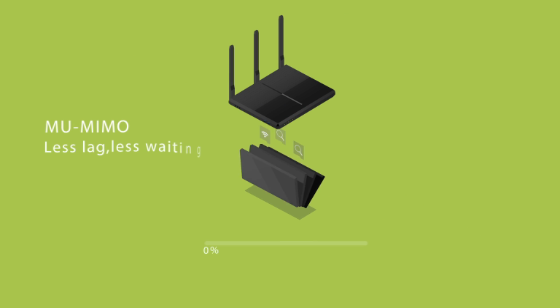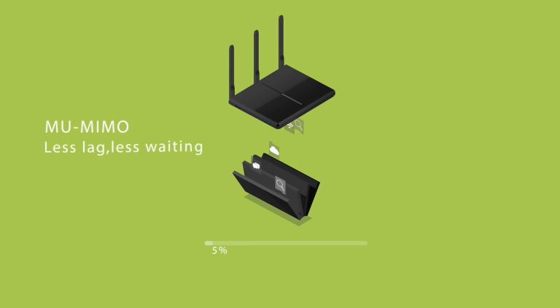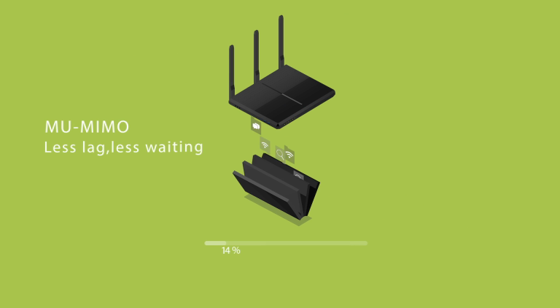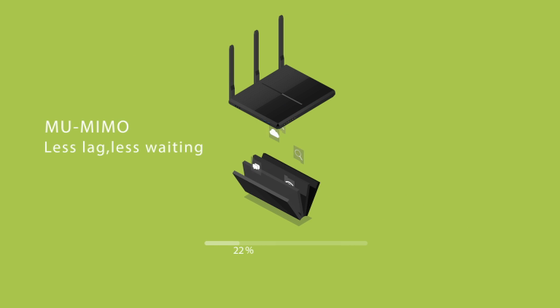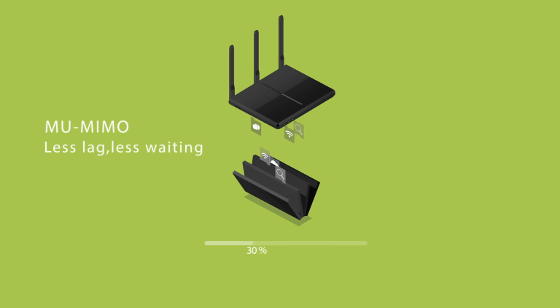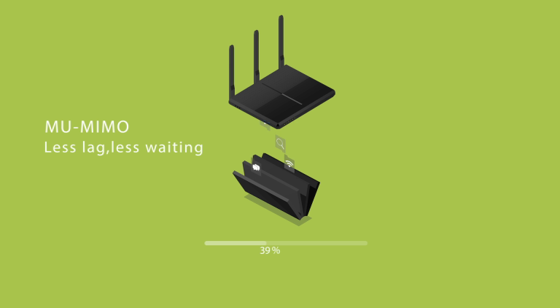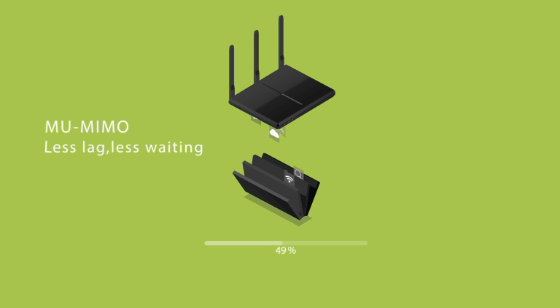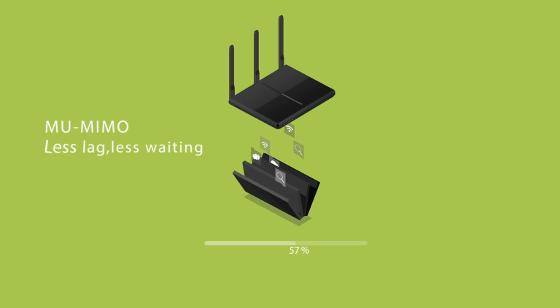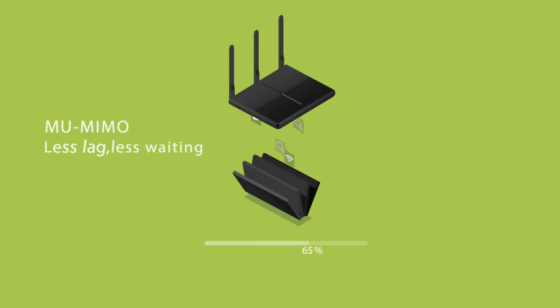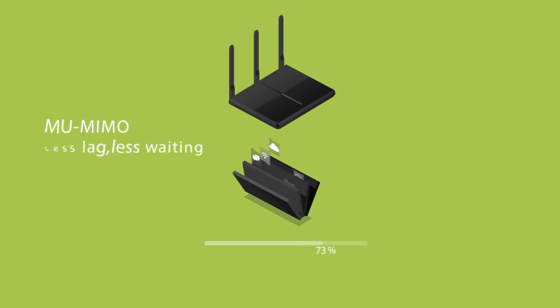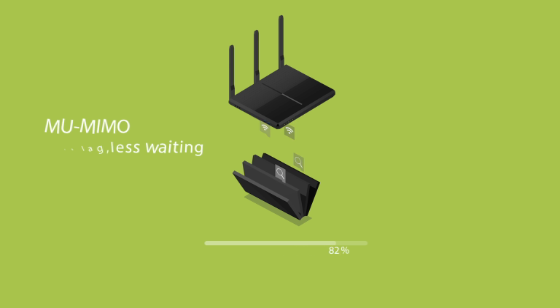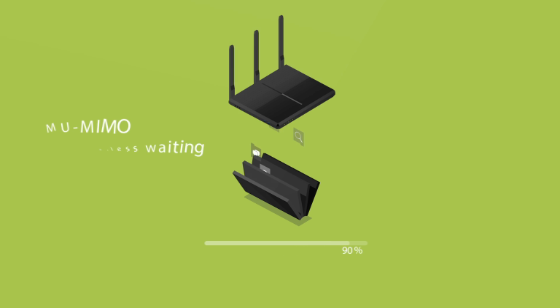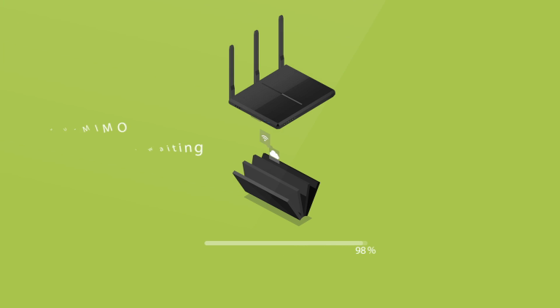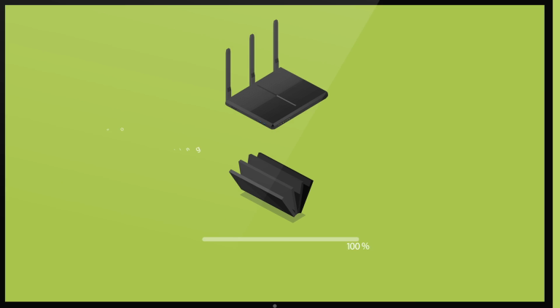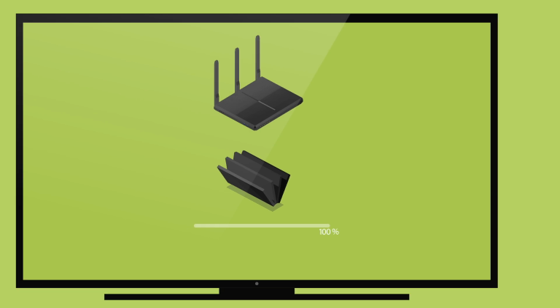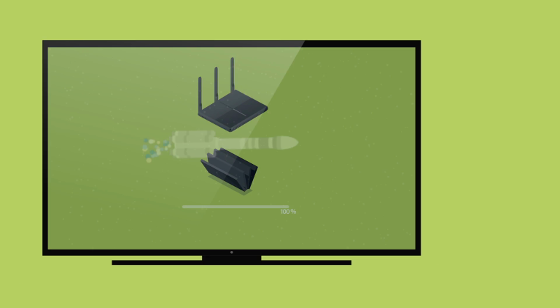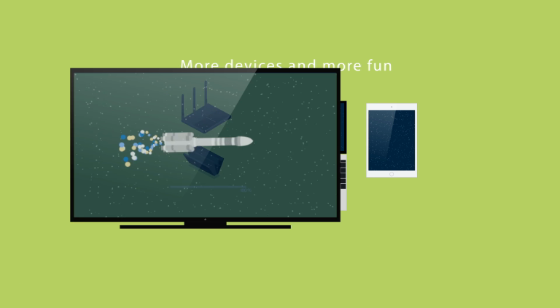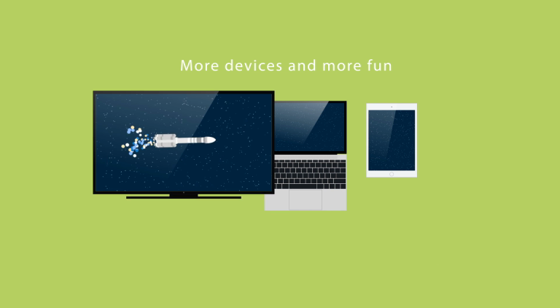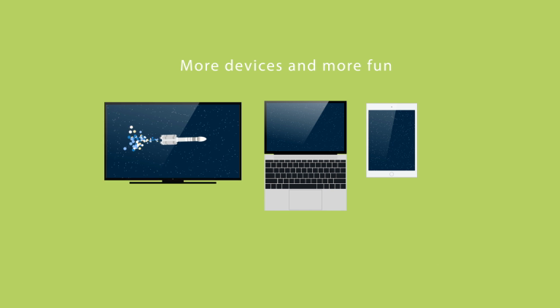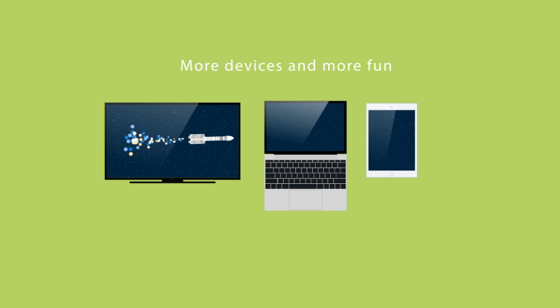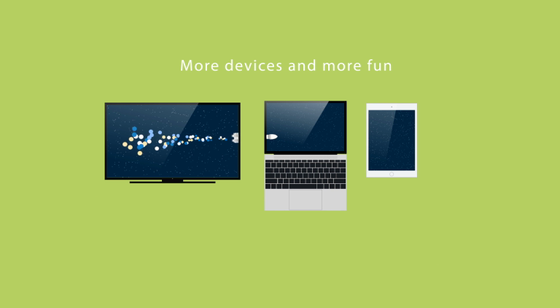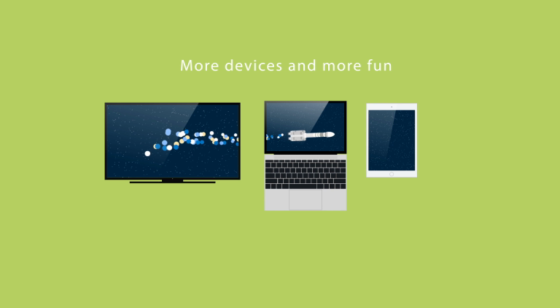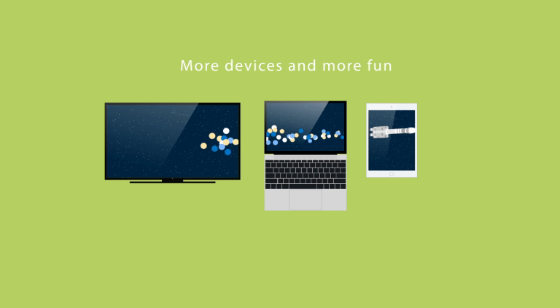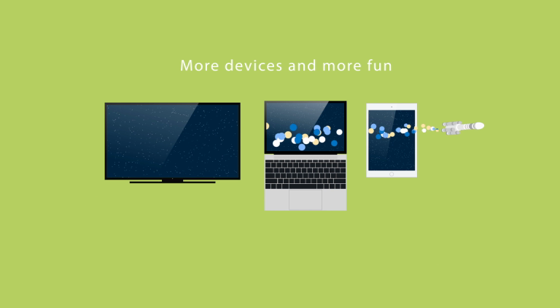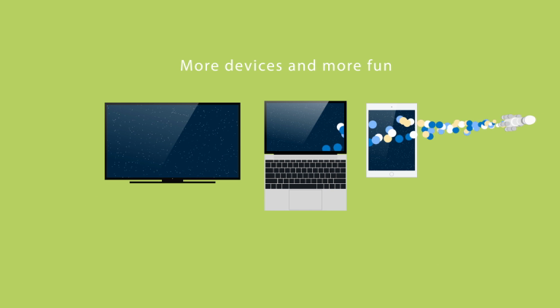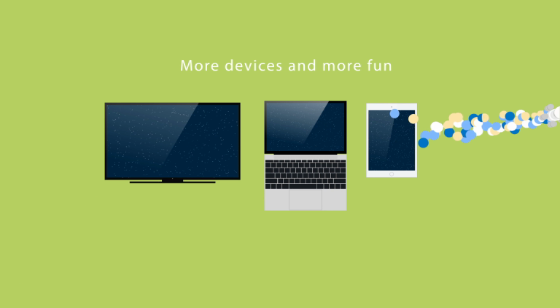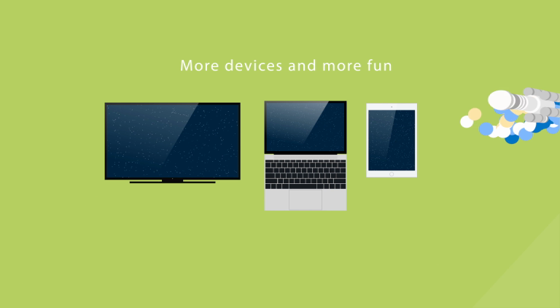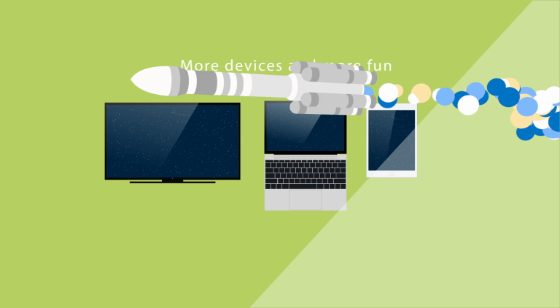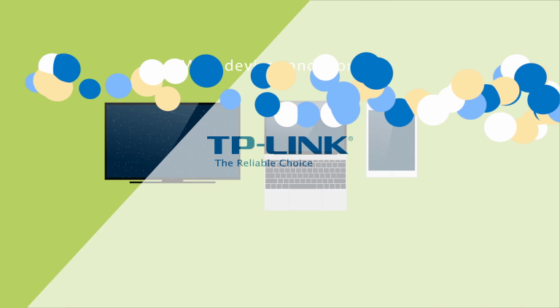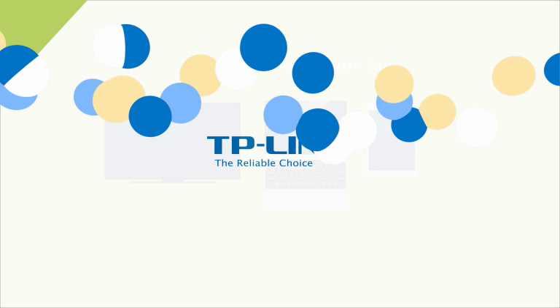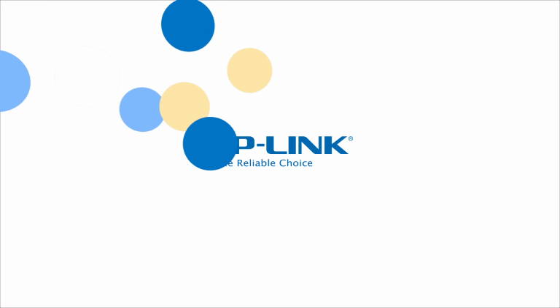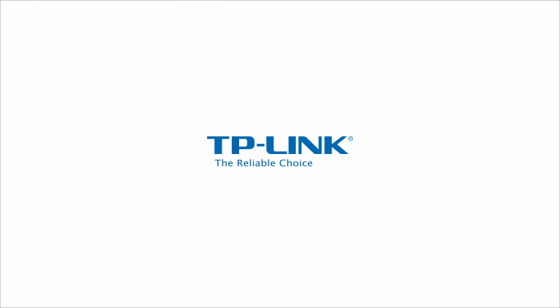Less lag, less waiting. More devices, more fun.